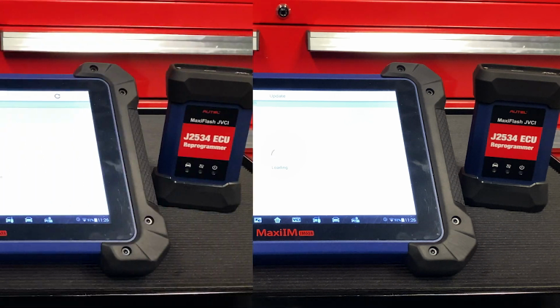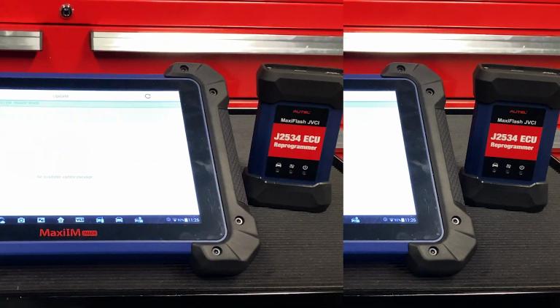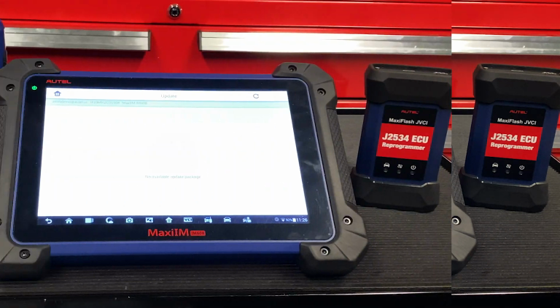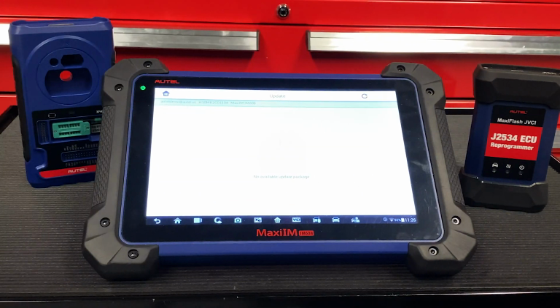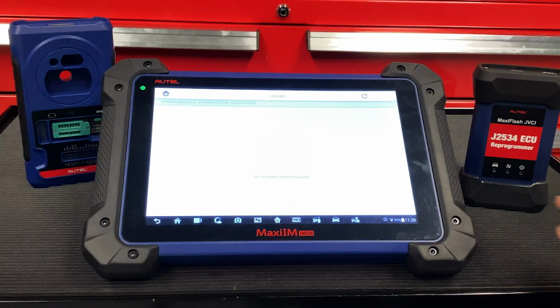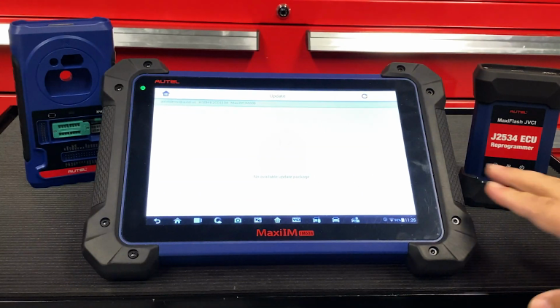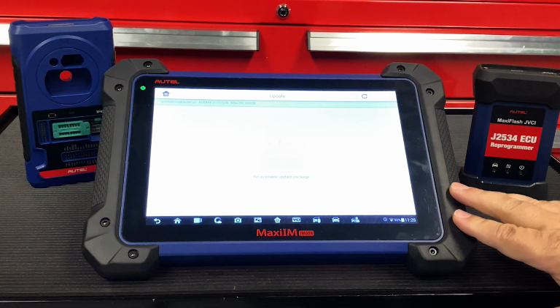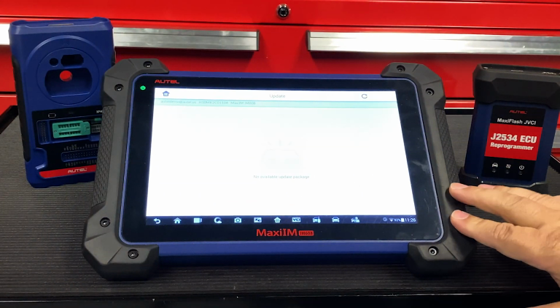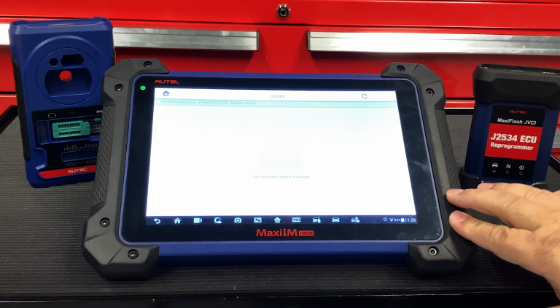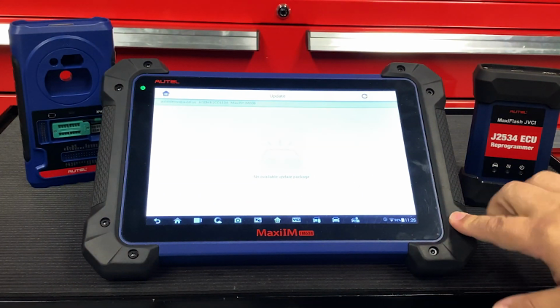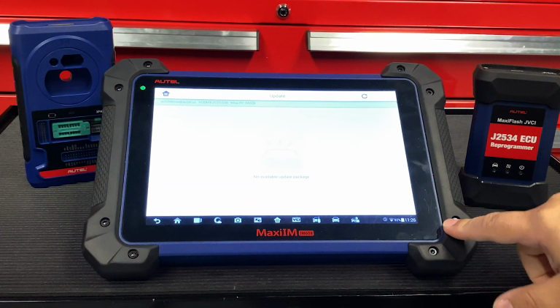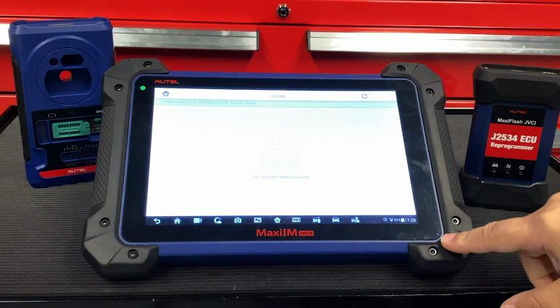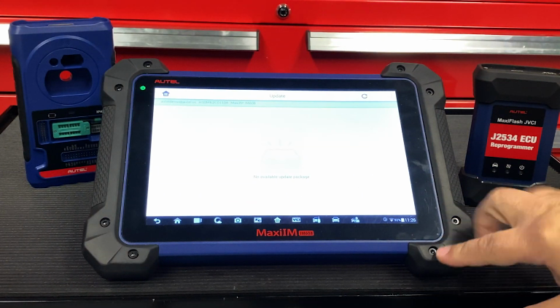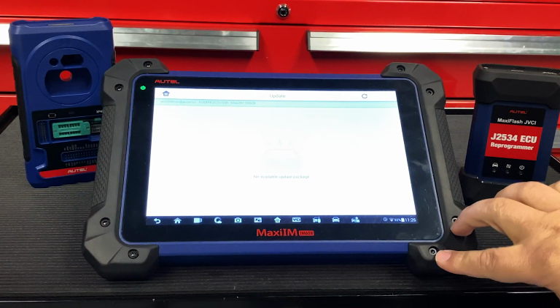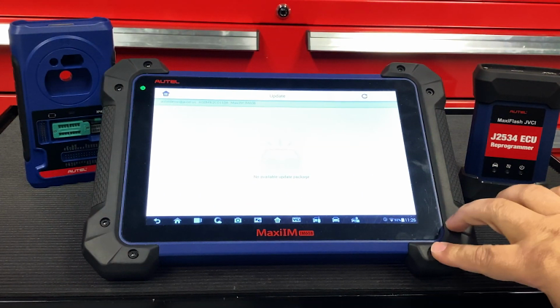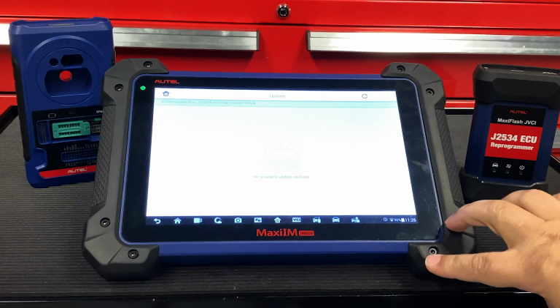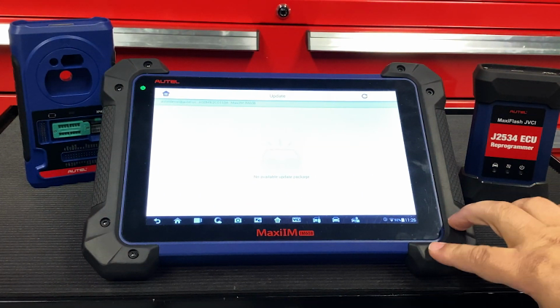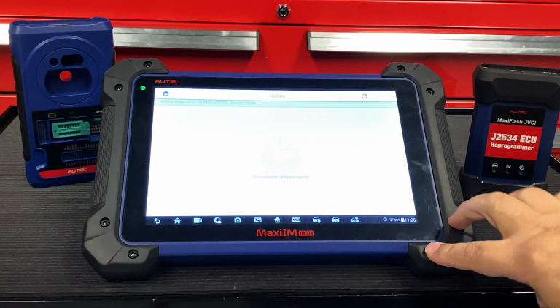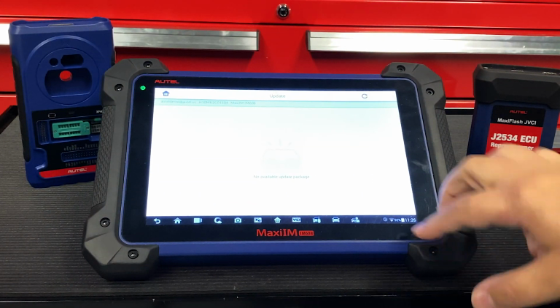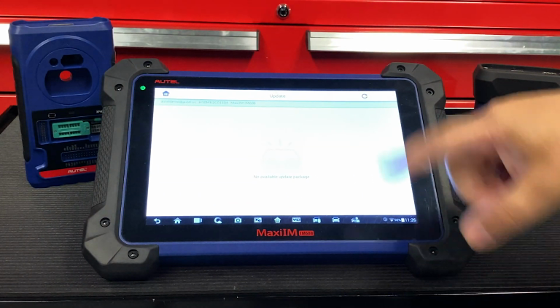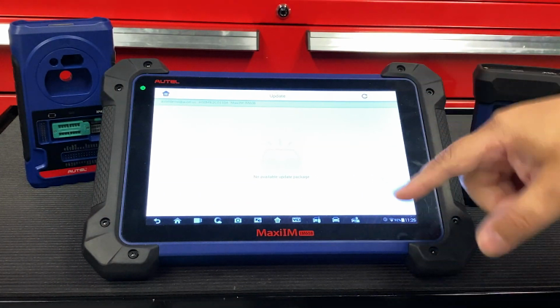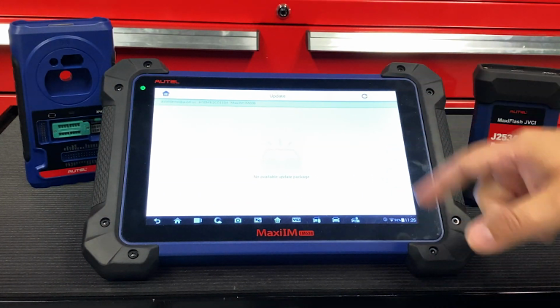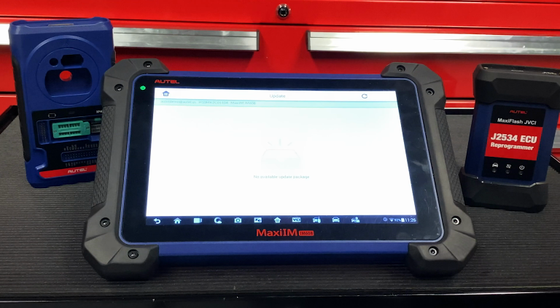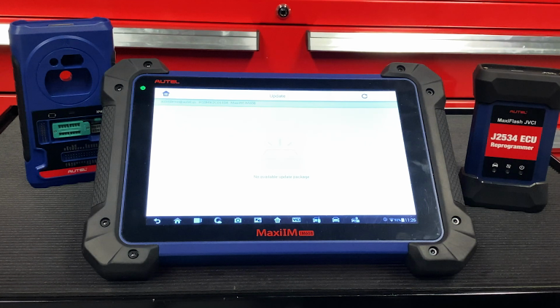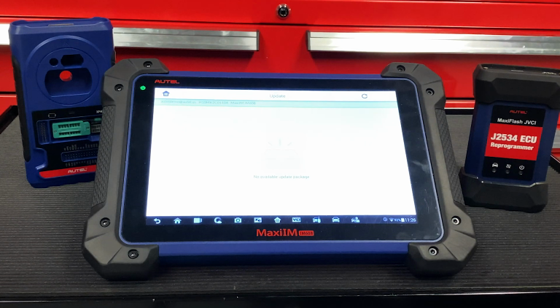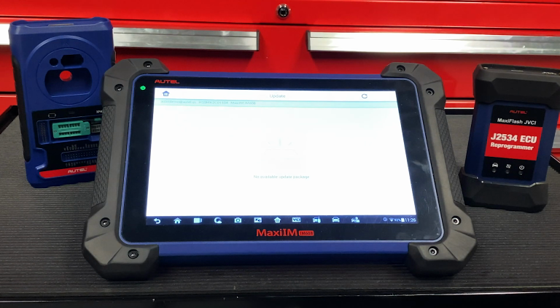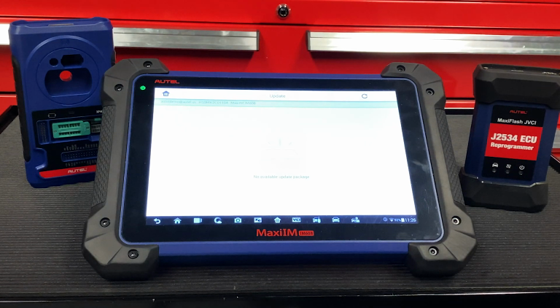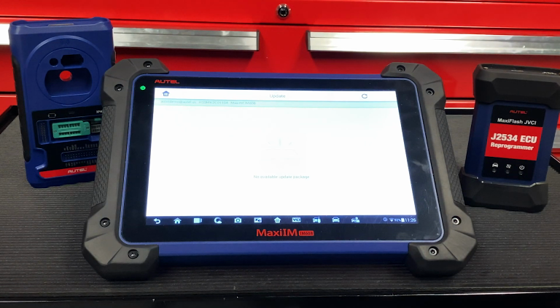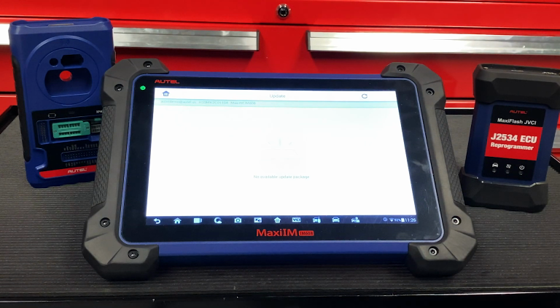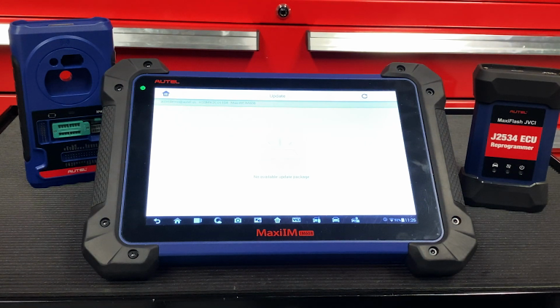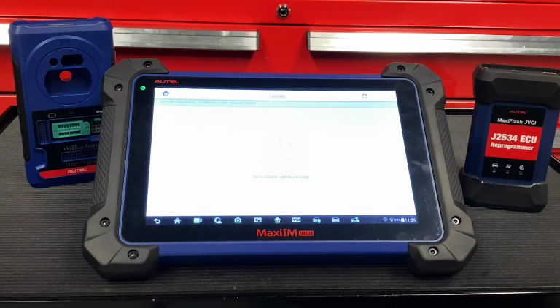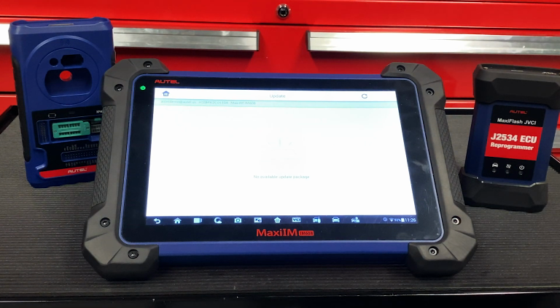My tool is fully updated, but yours may be a little bit different. You may see some vehicles here that you may need to update for your tool.